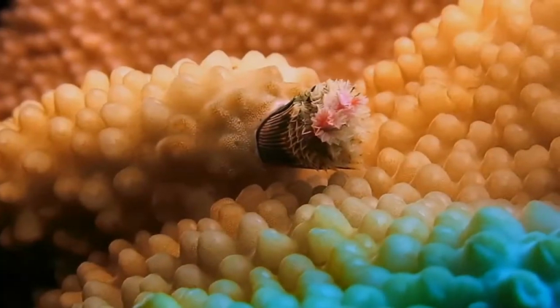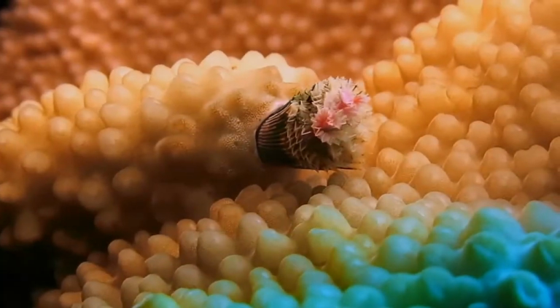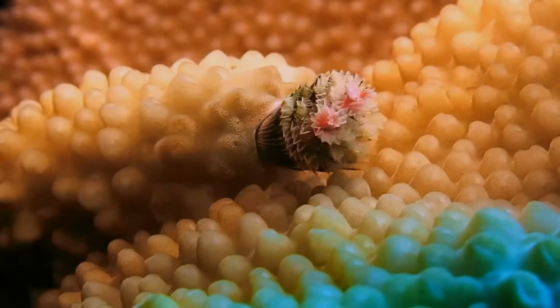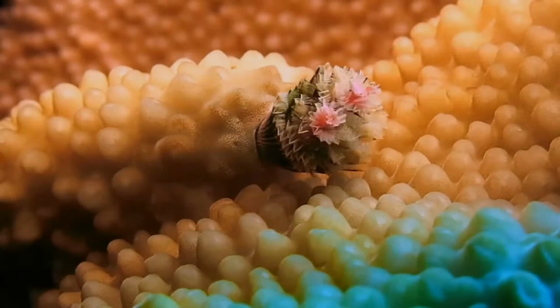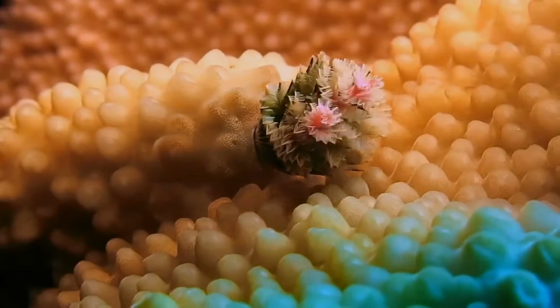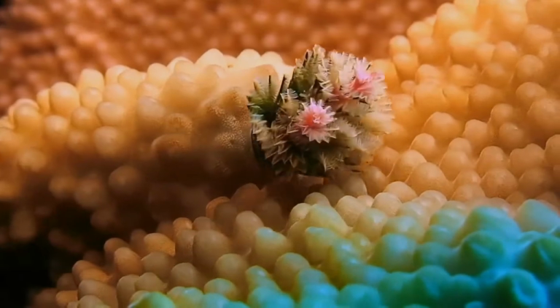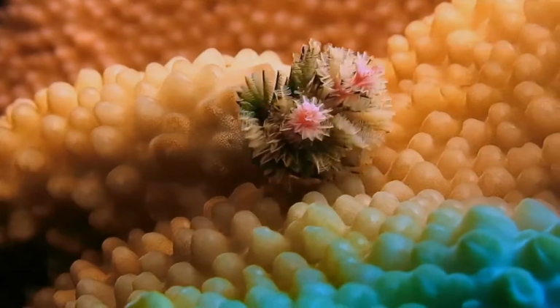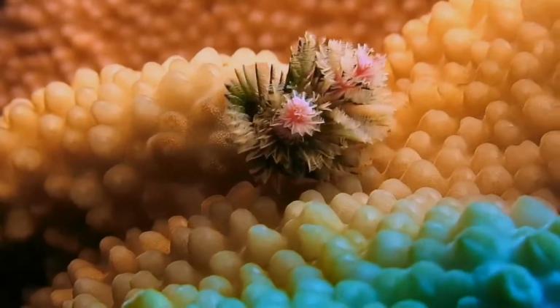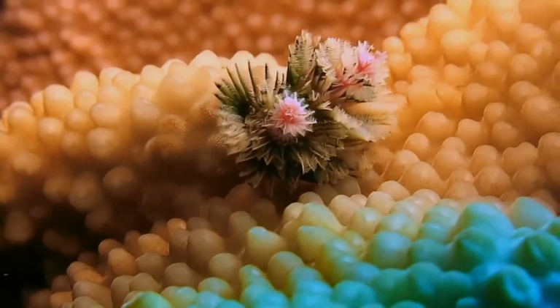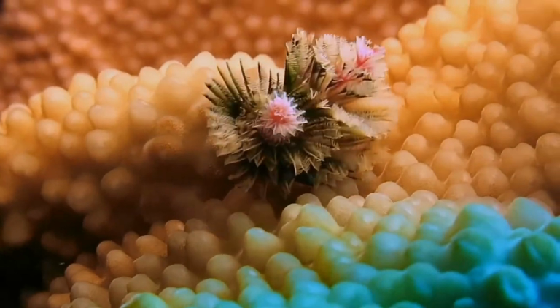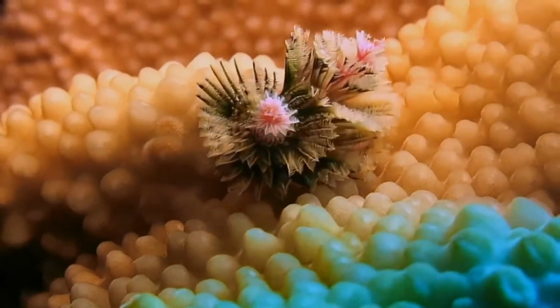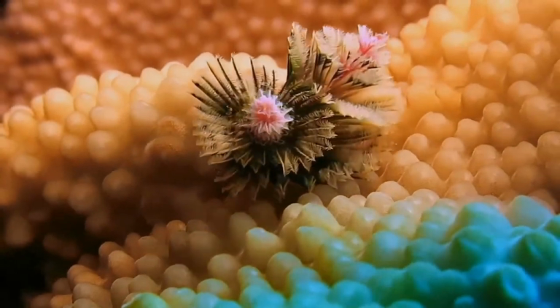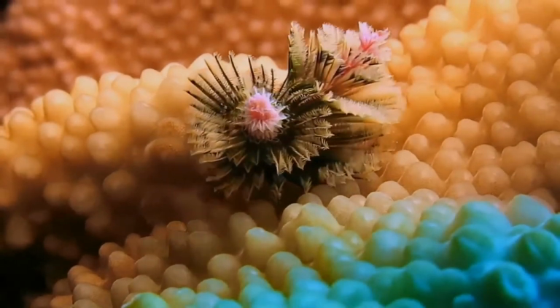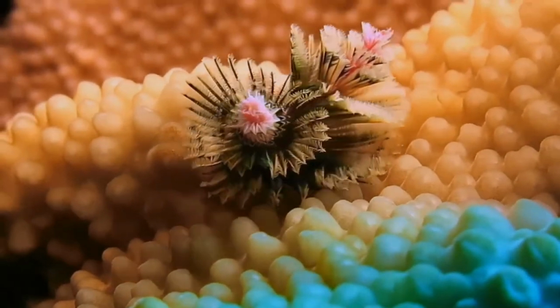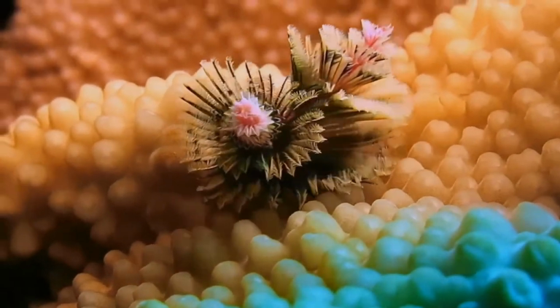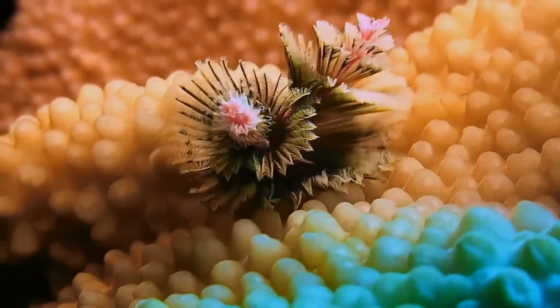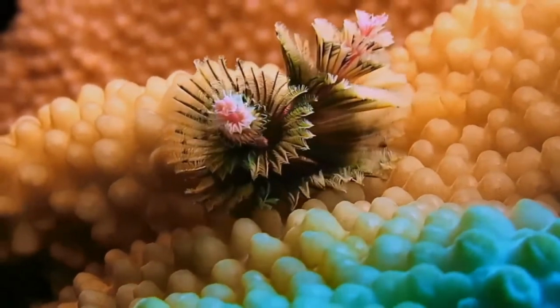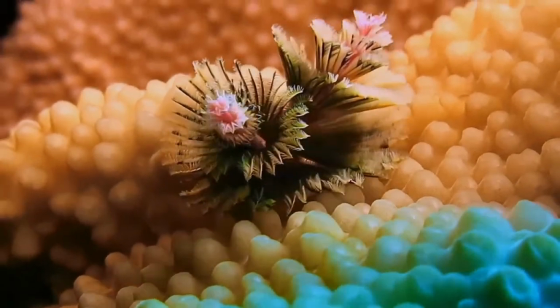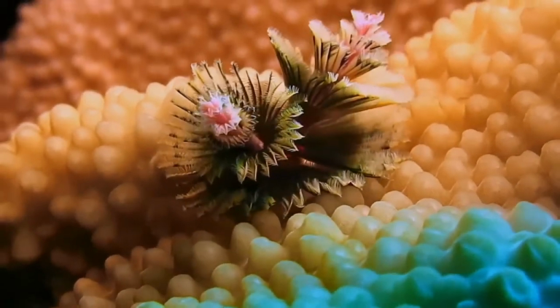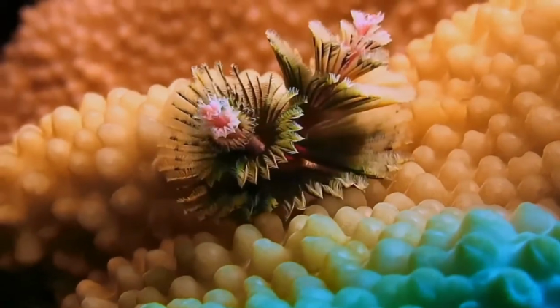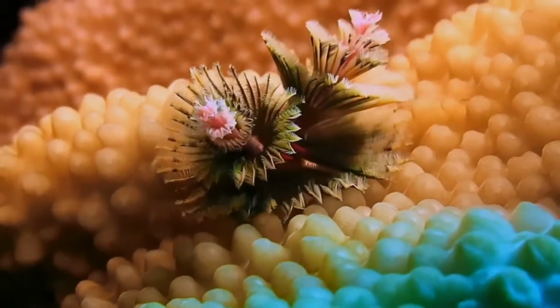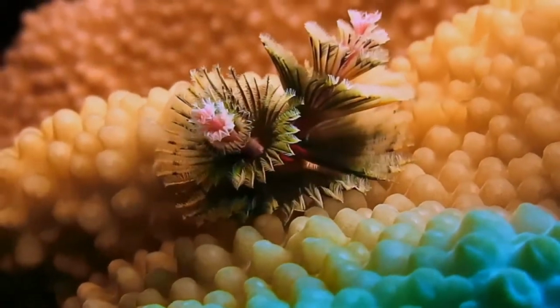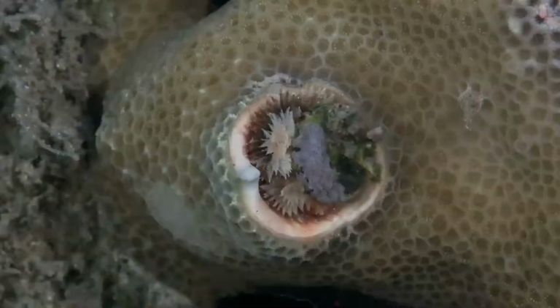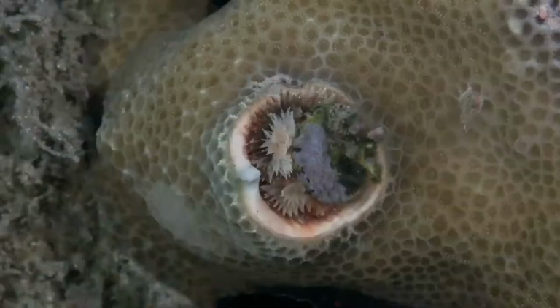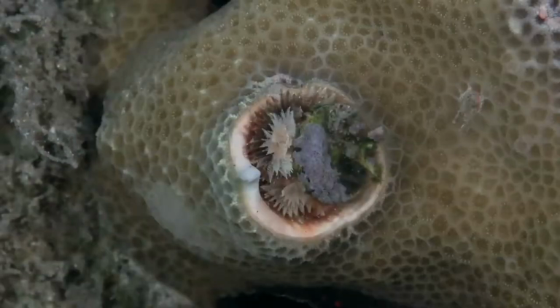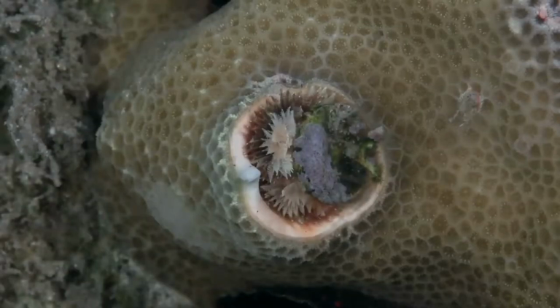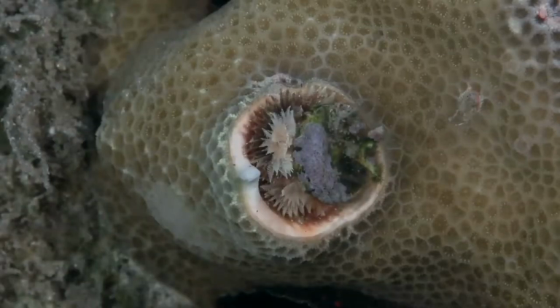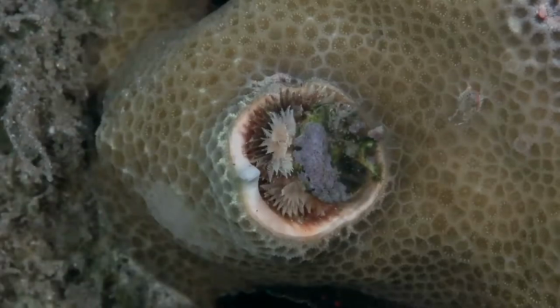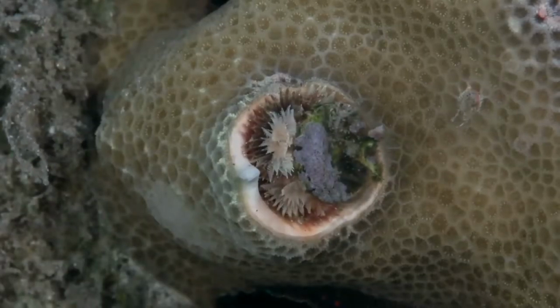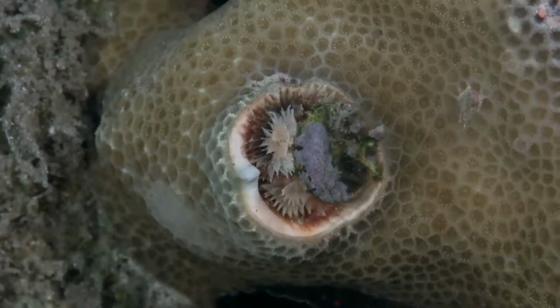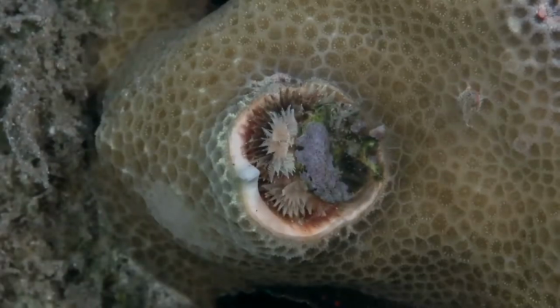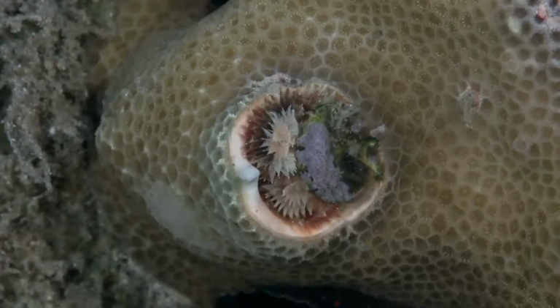means they use cilia — tiny hair-like bristles on their appendages — to catch food as it passes by.